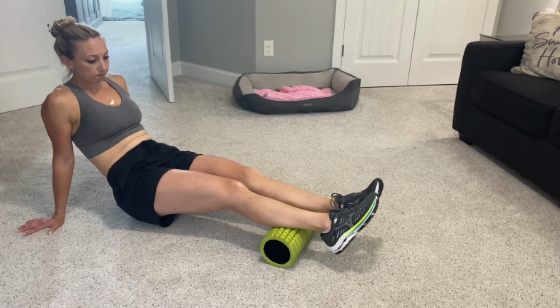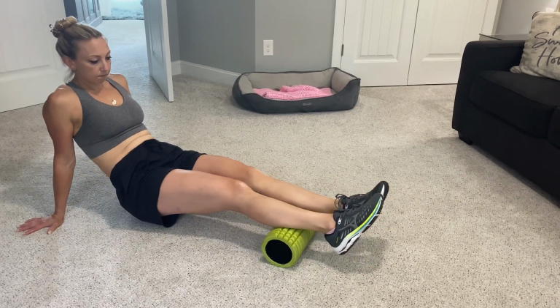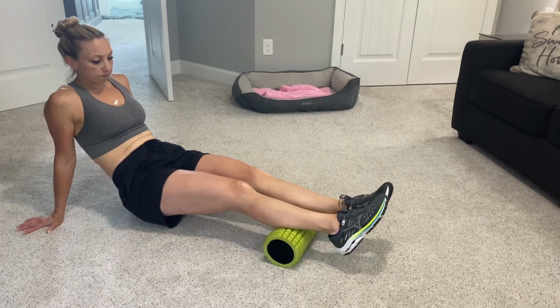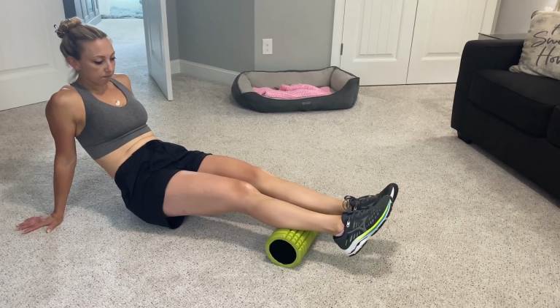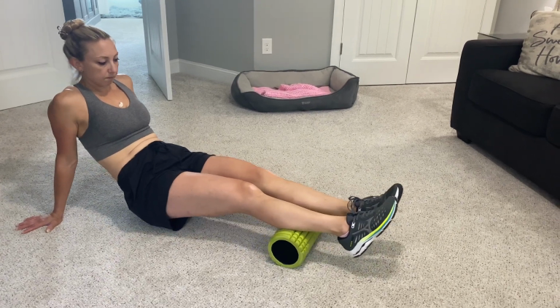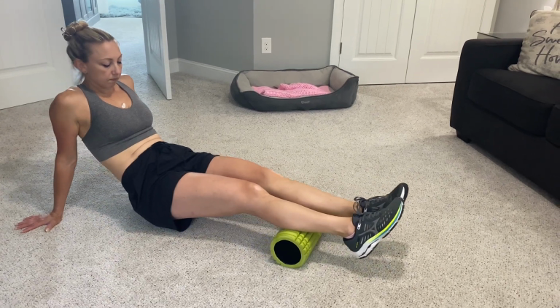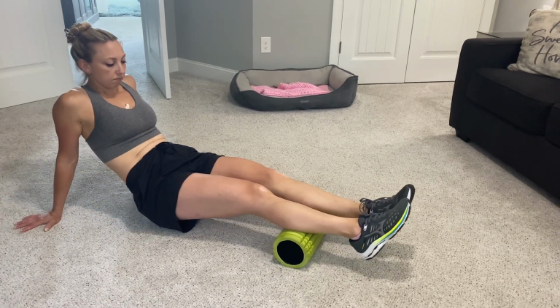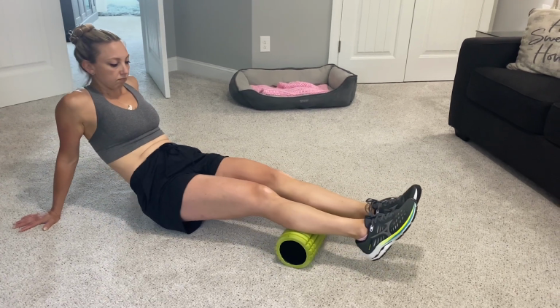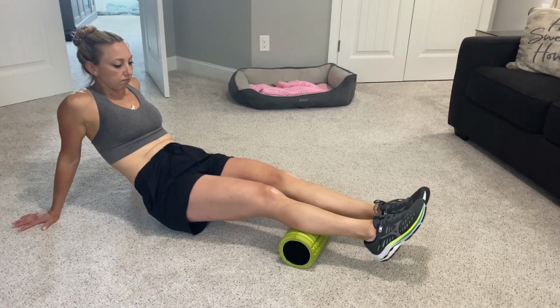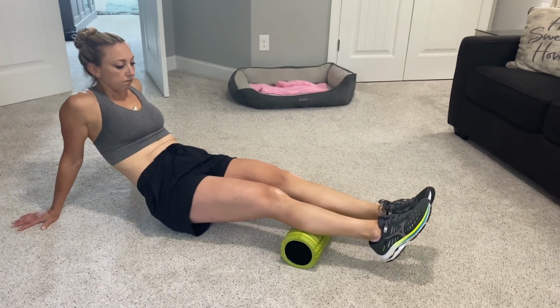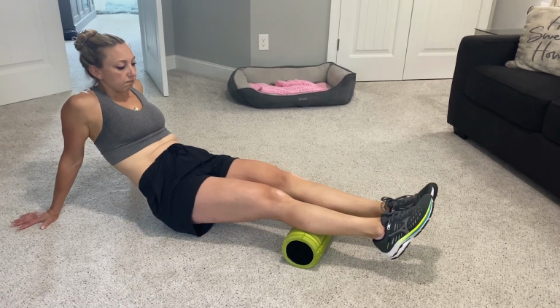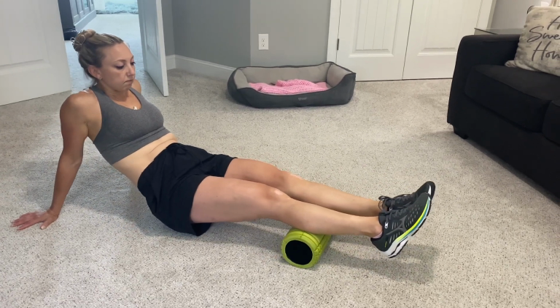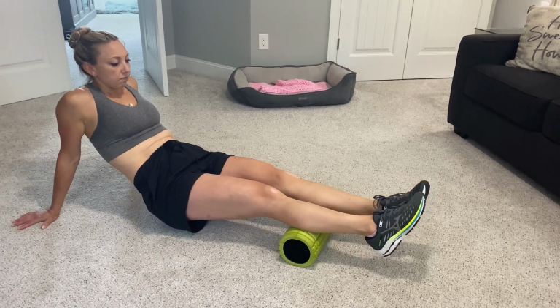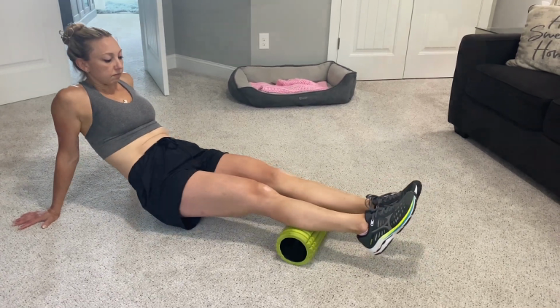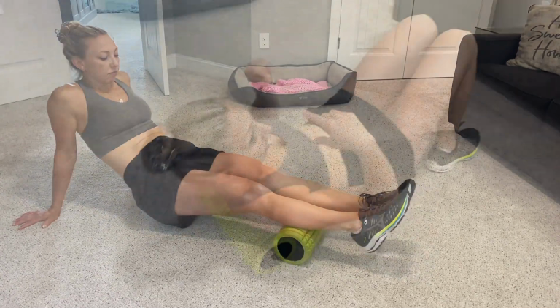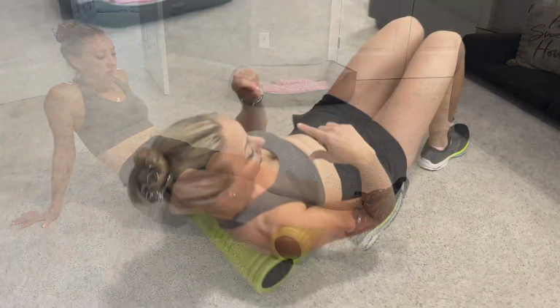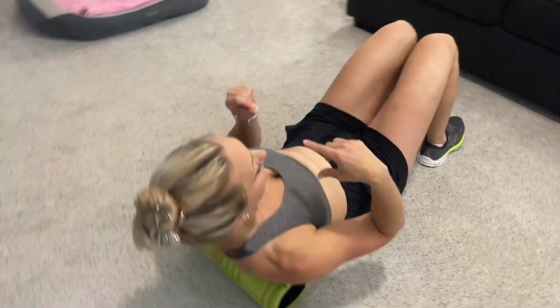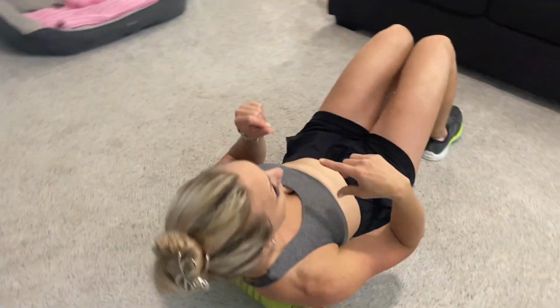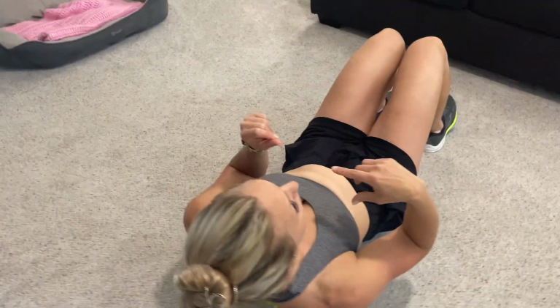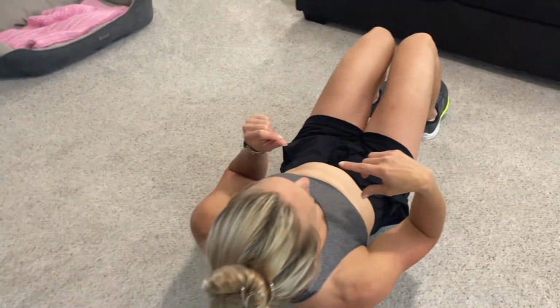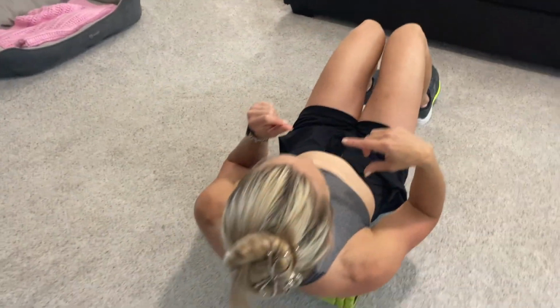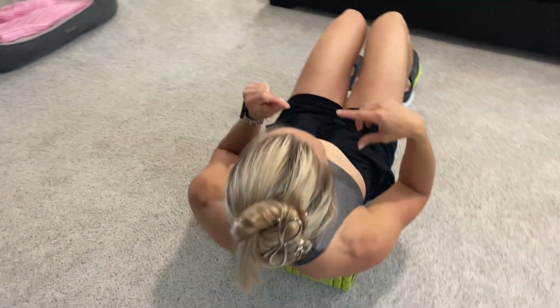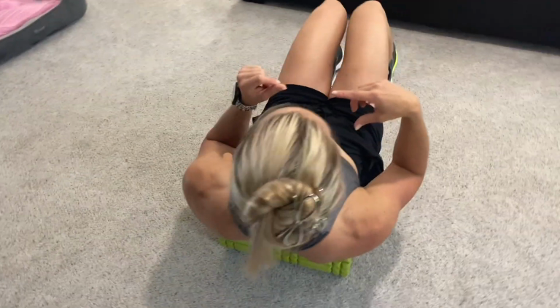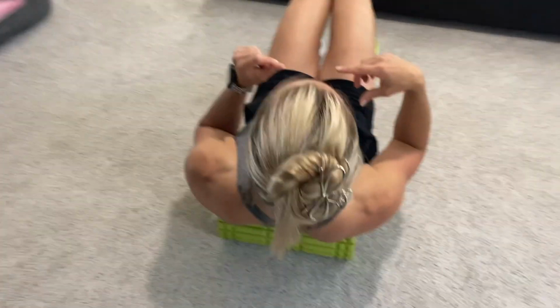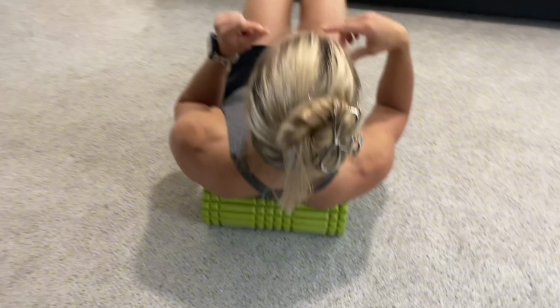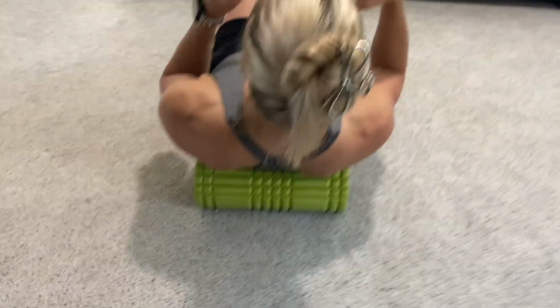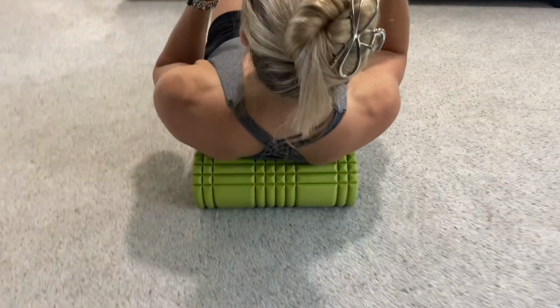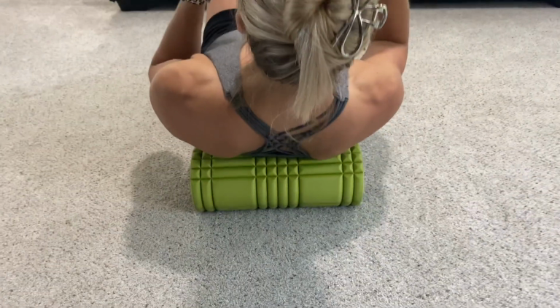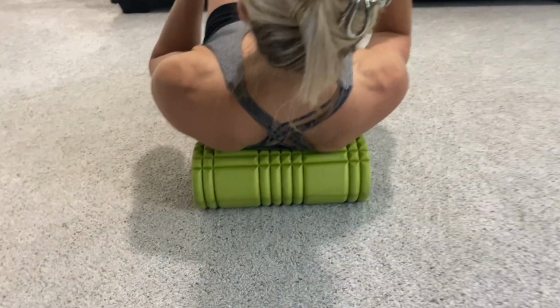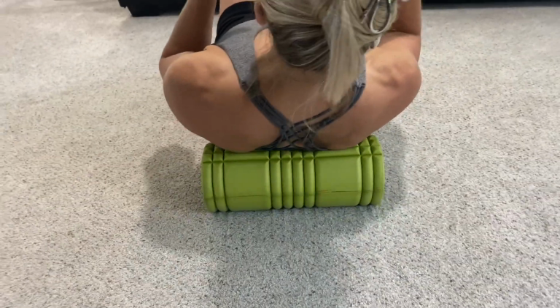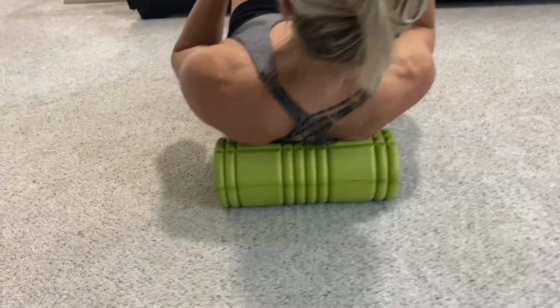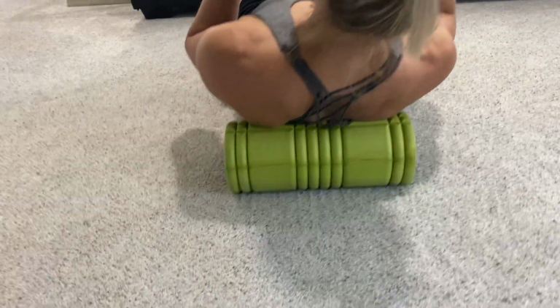For me, I'm able to get both of my legs on here at the same time. For reference, I am five foot four.